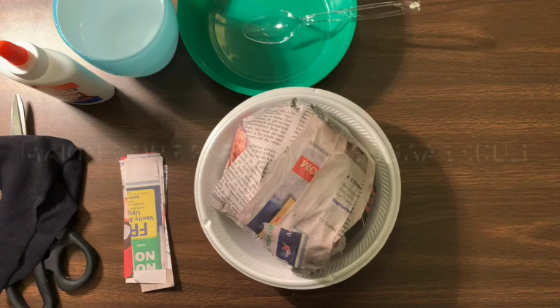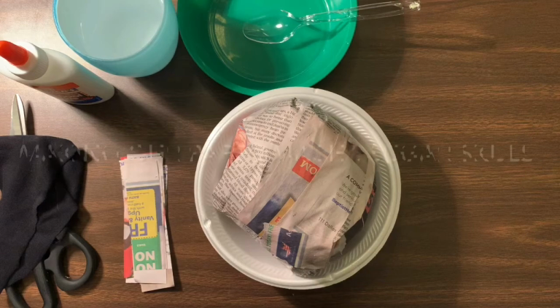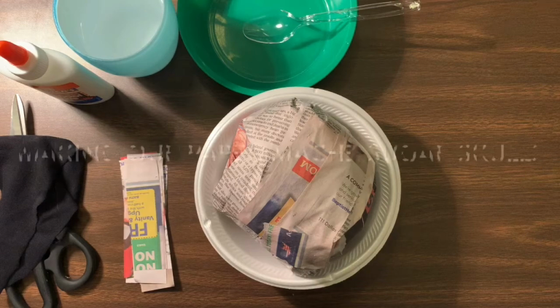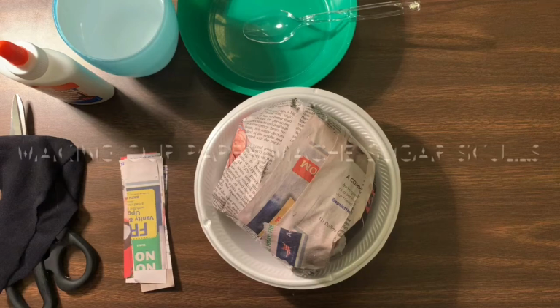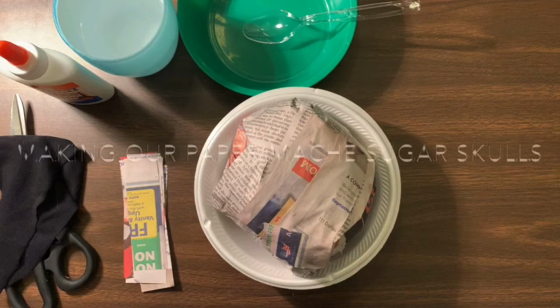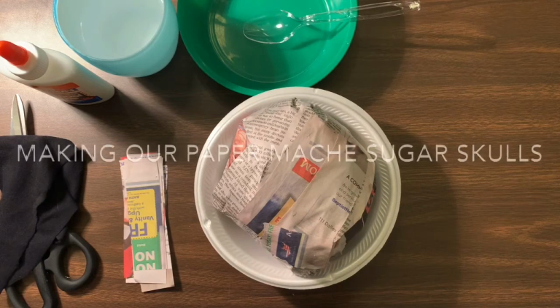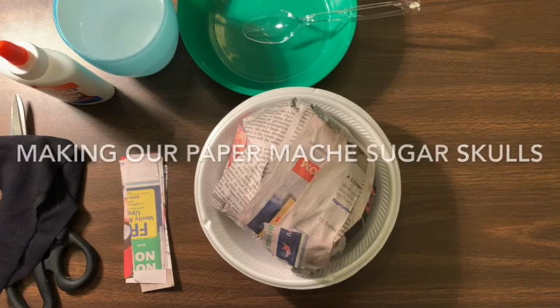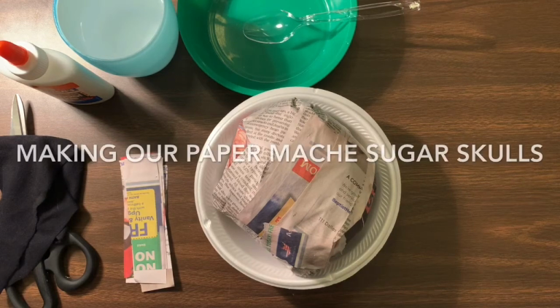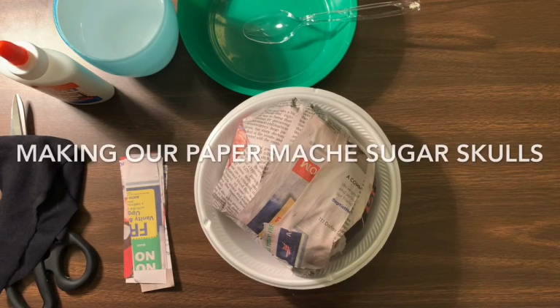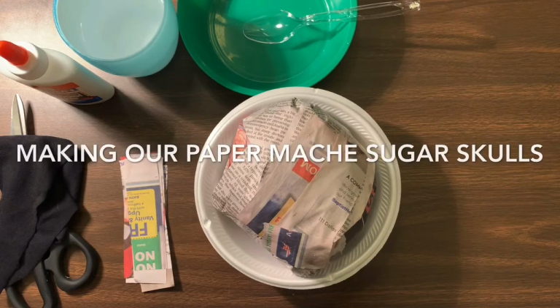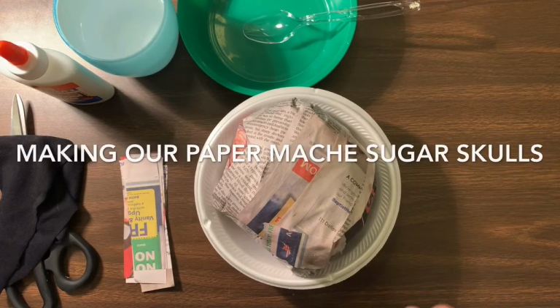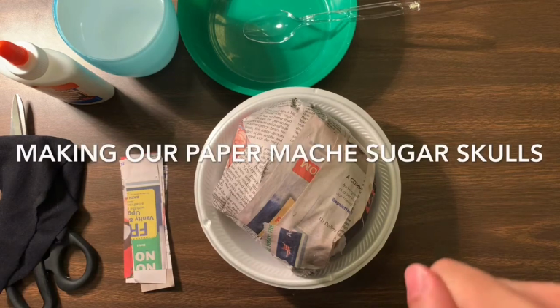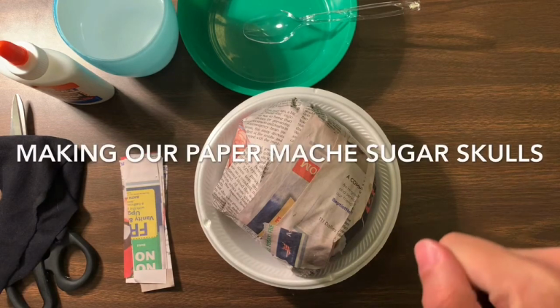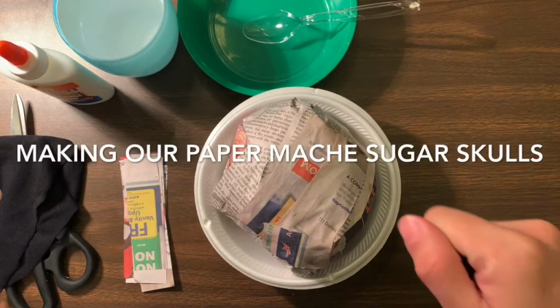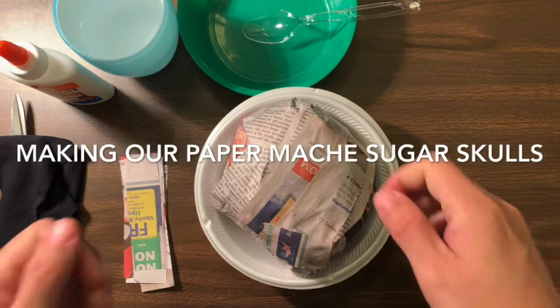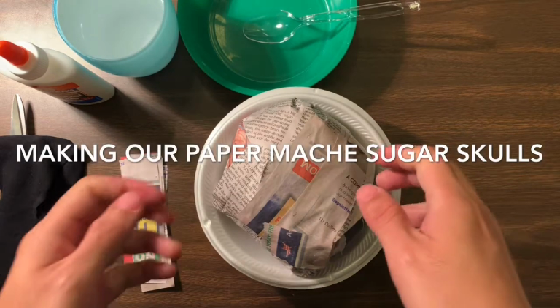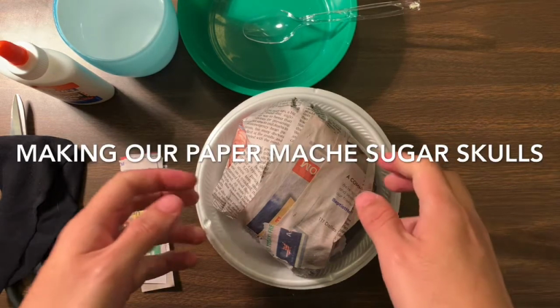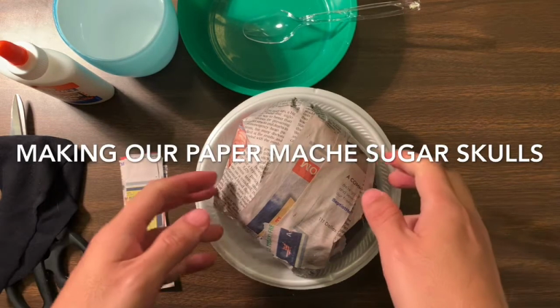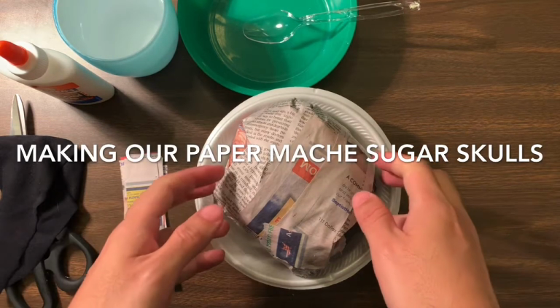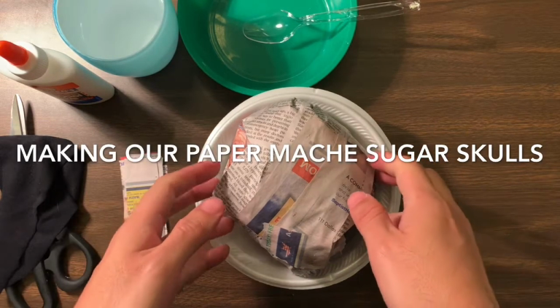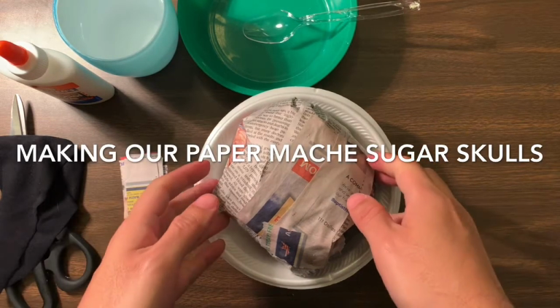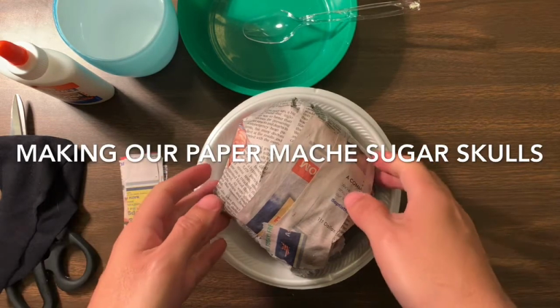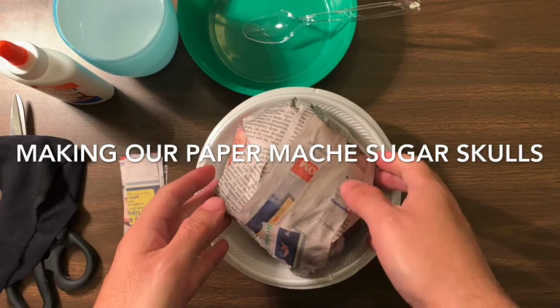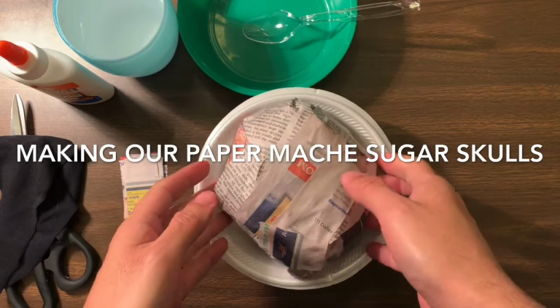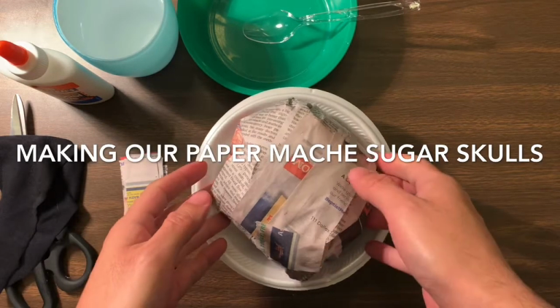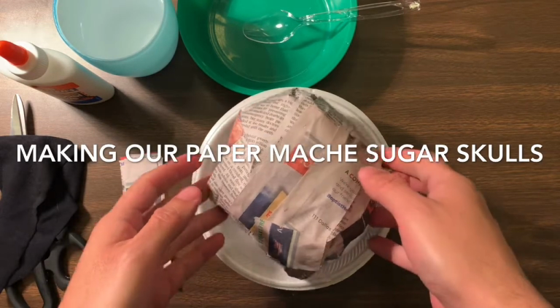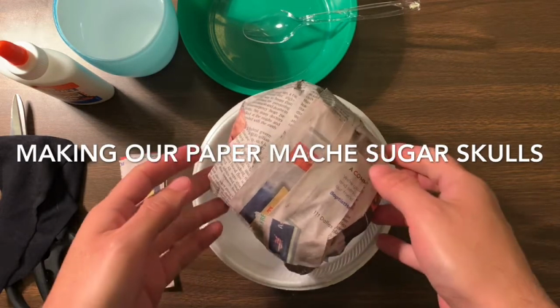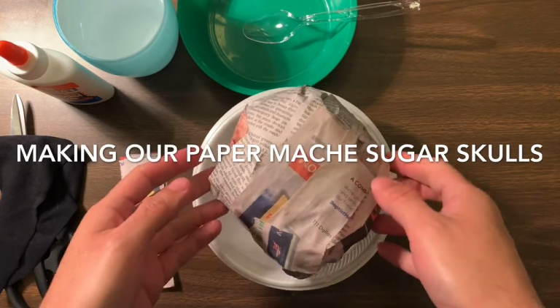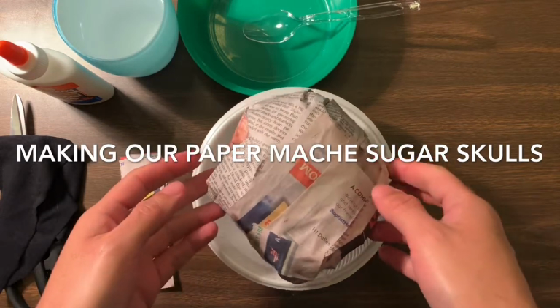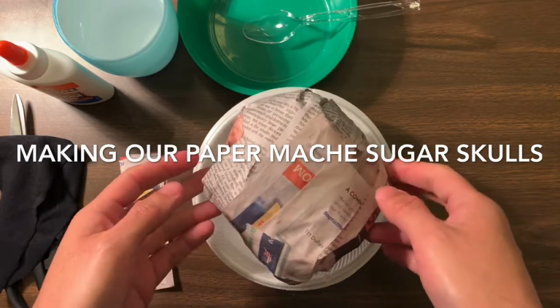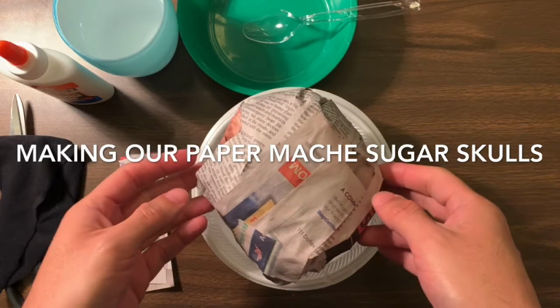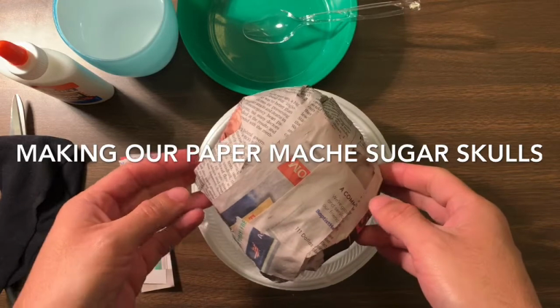Alright folks, welcome to another day. We are making our papier-mâché sugar skulls.